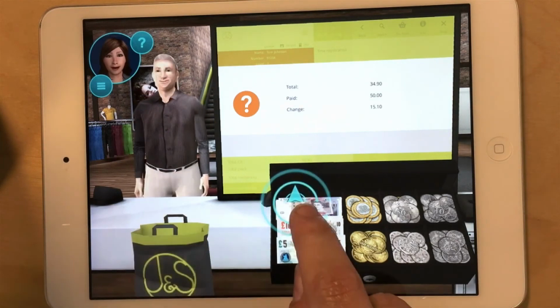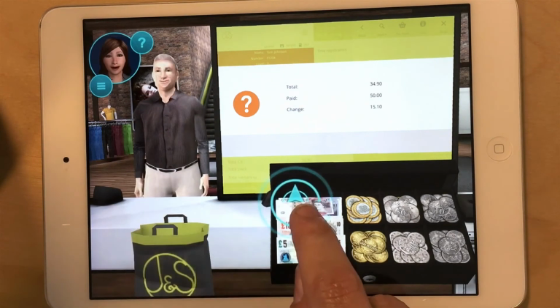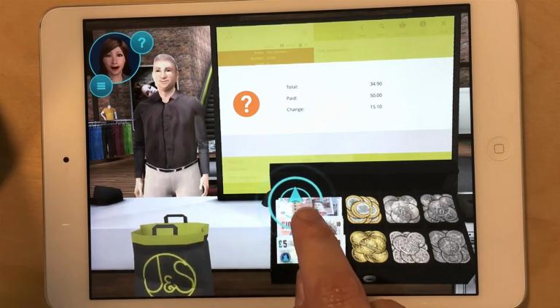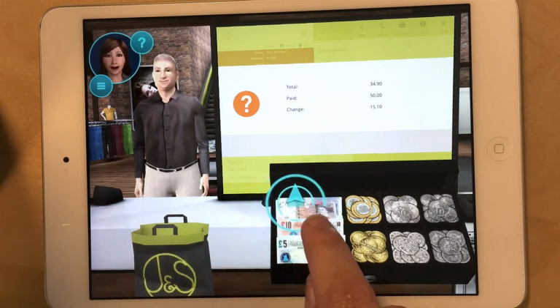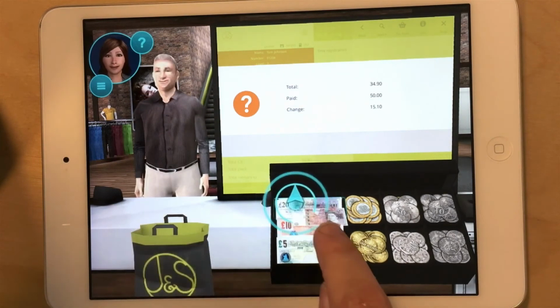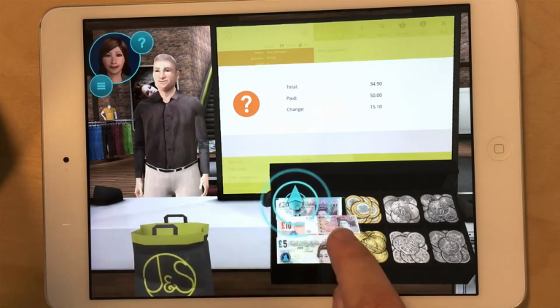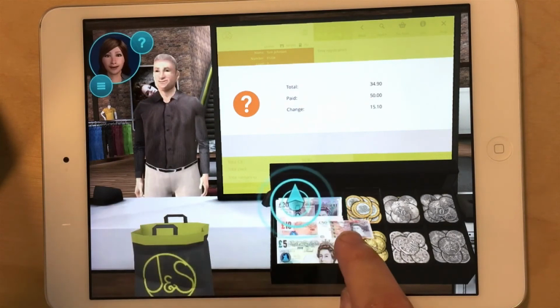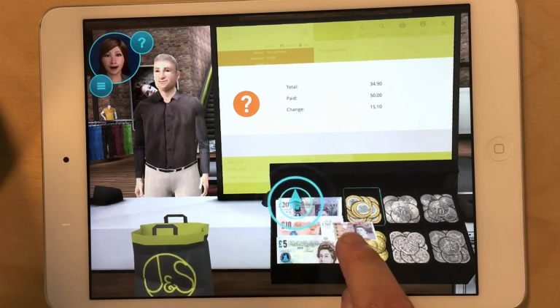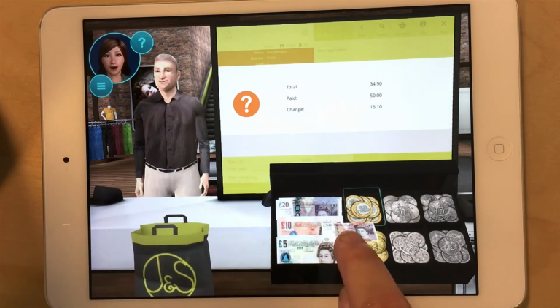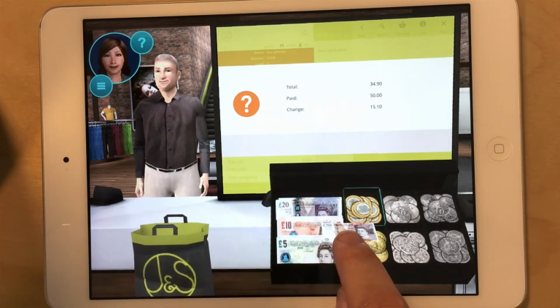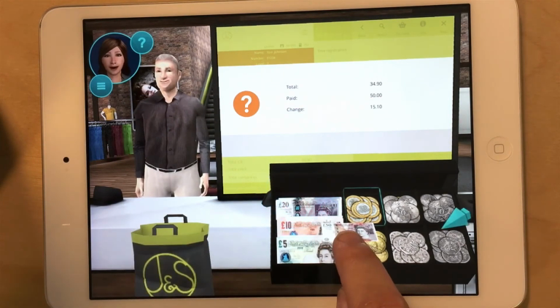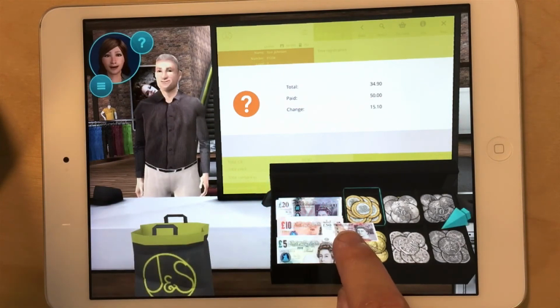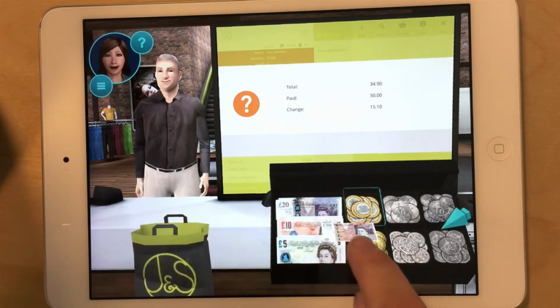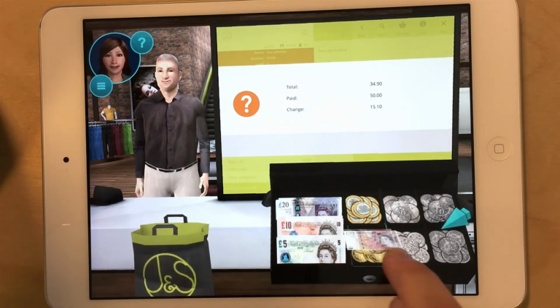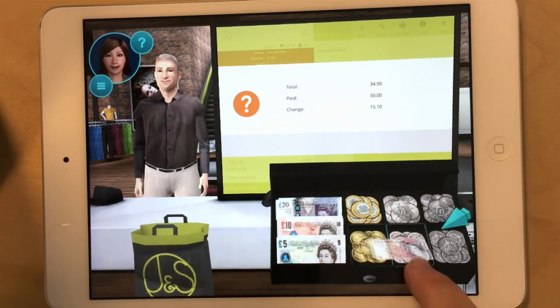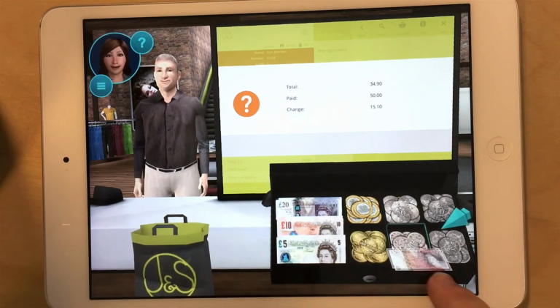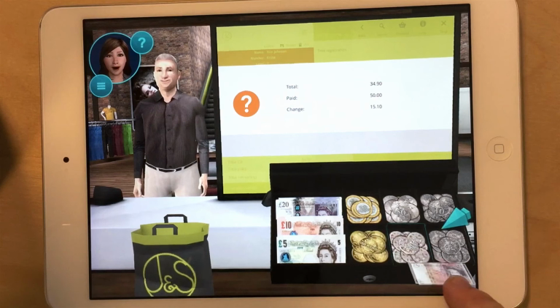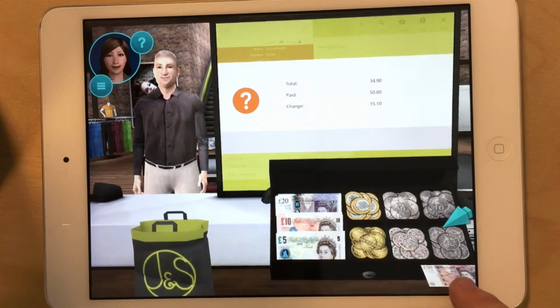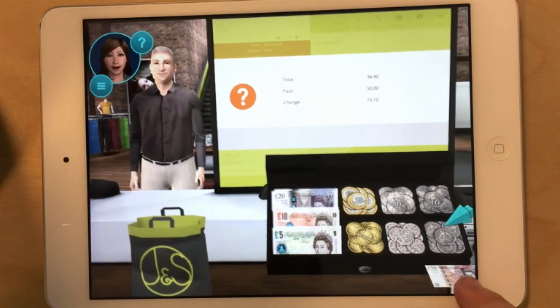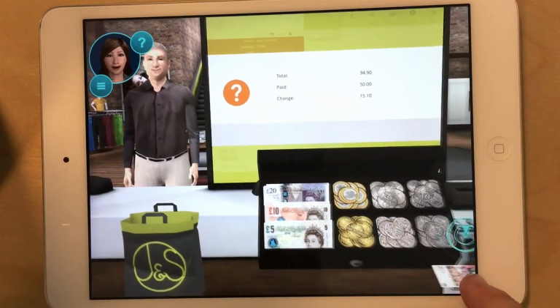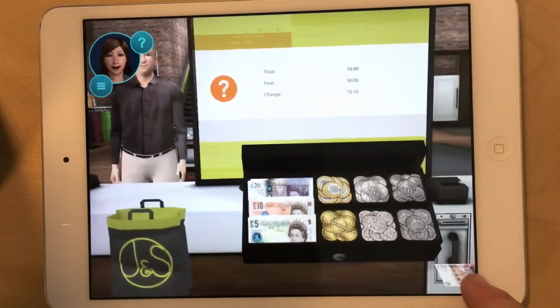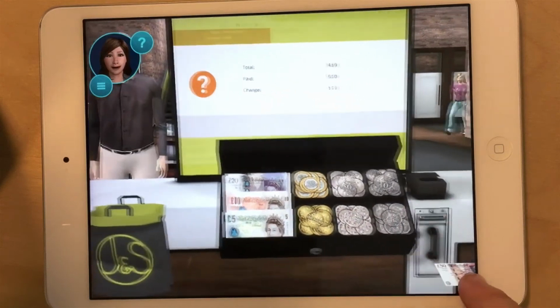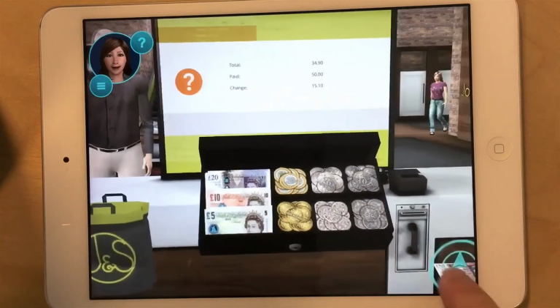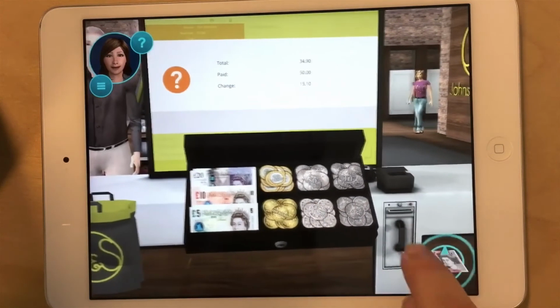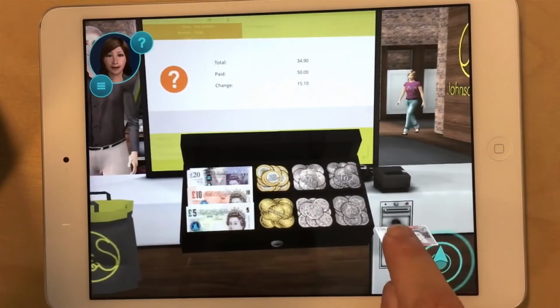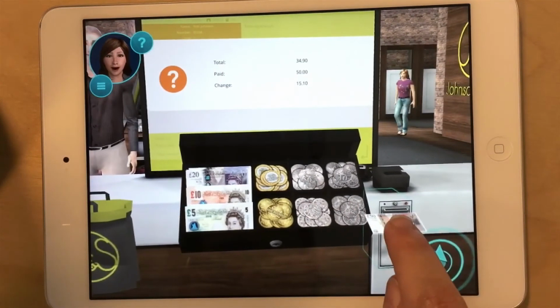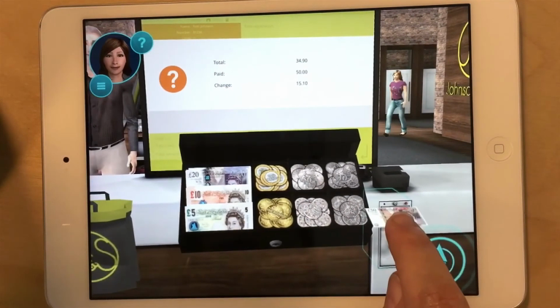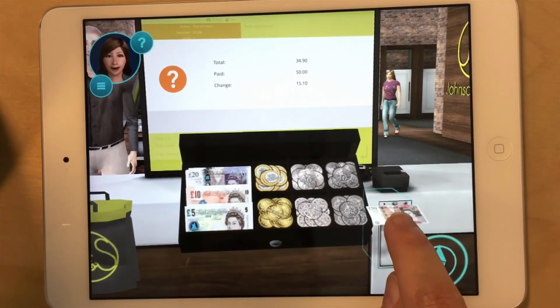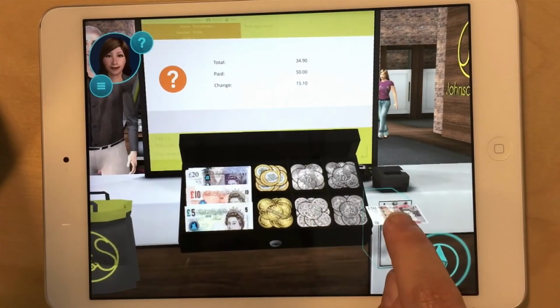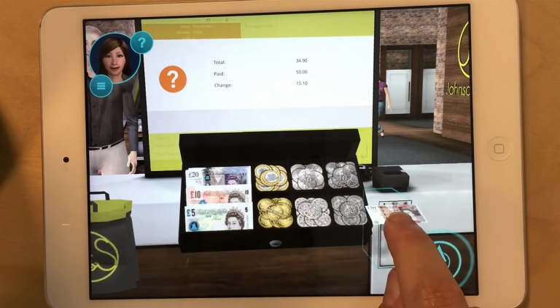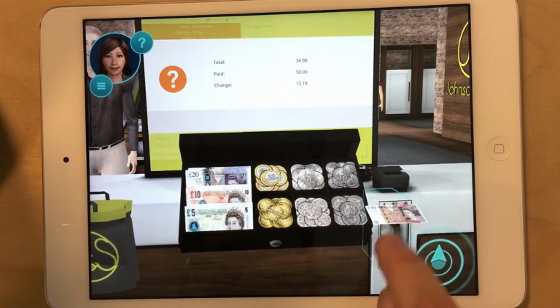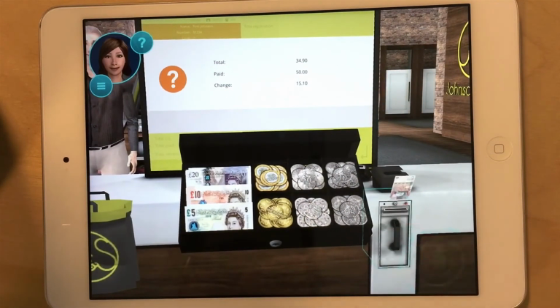Make sure there is not too much money in your drawer. Large and surplus bills can be stored in the cash drop box.